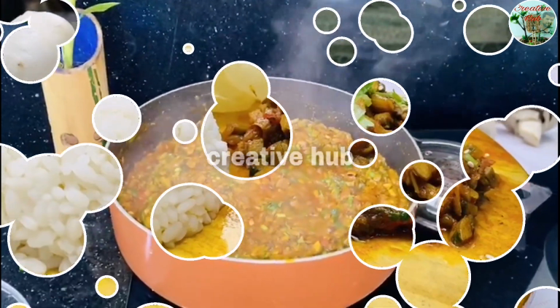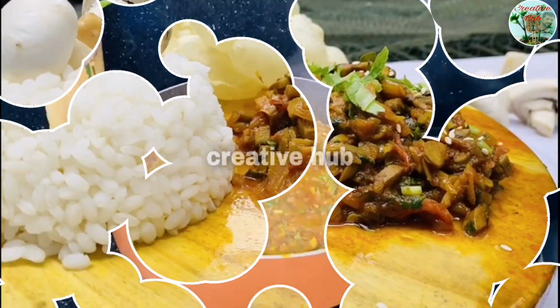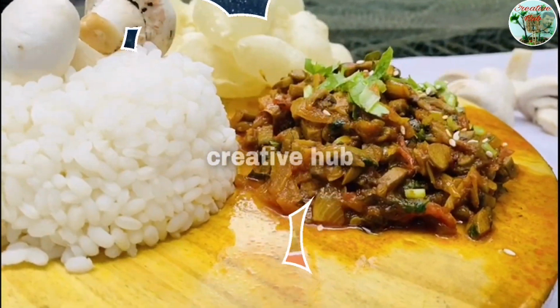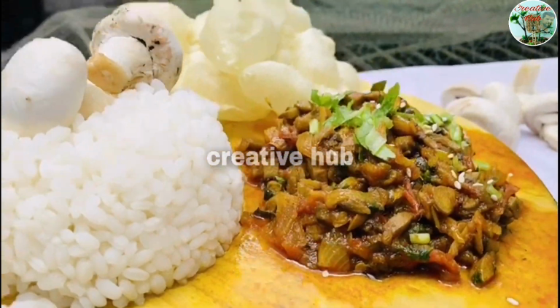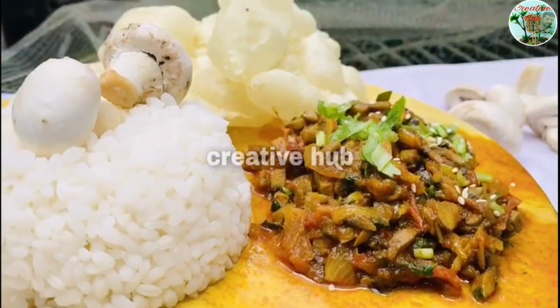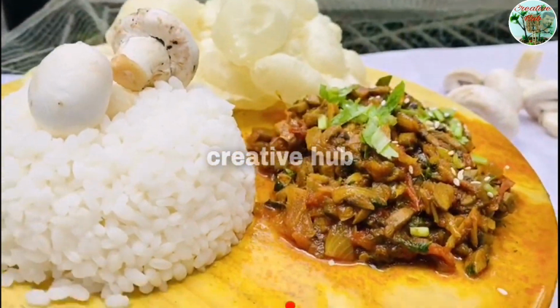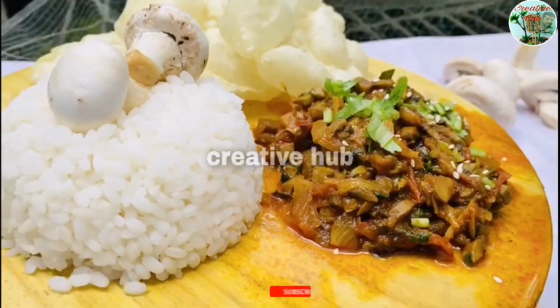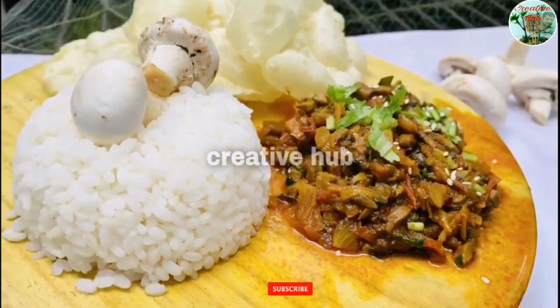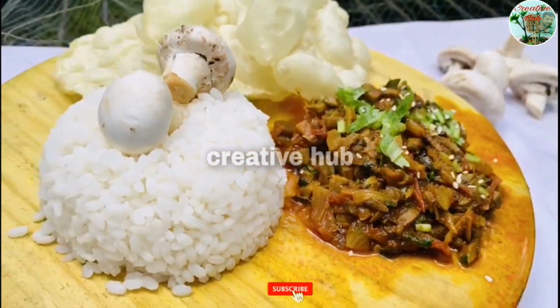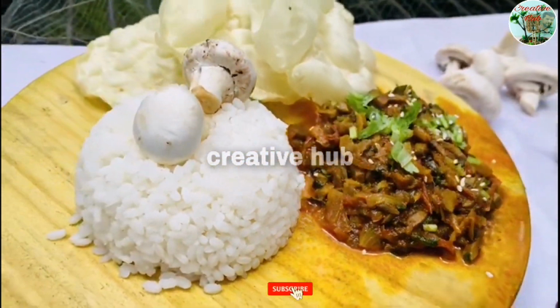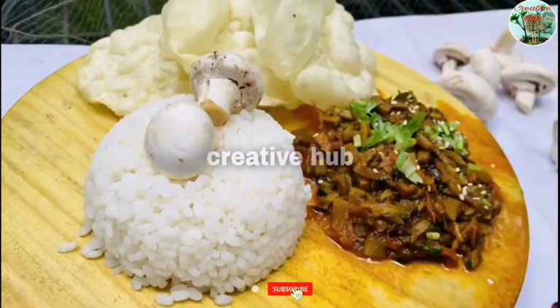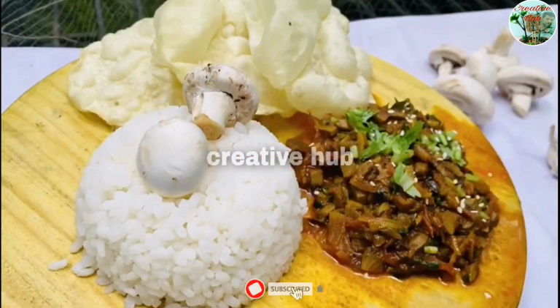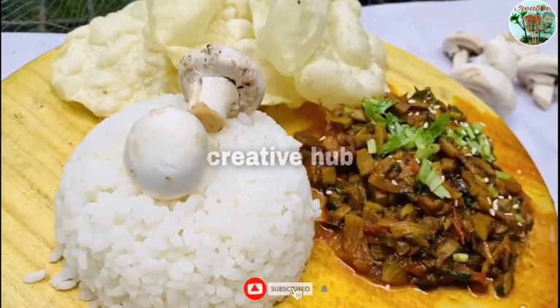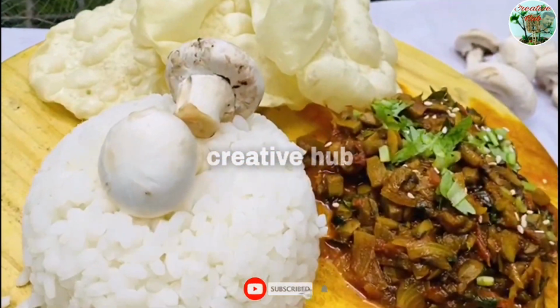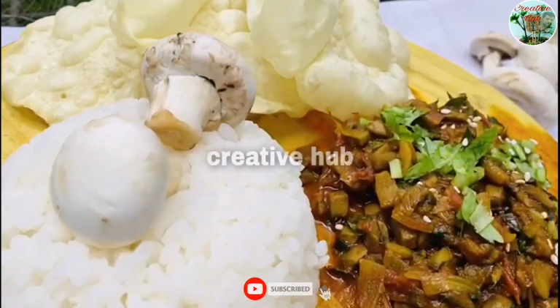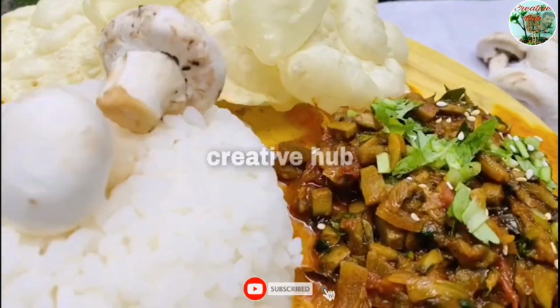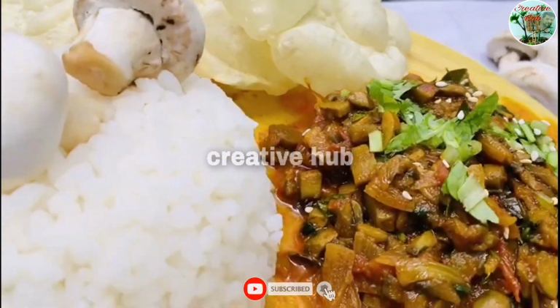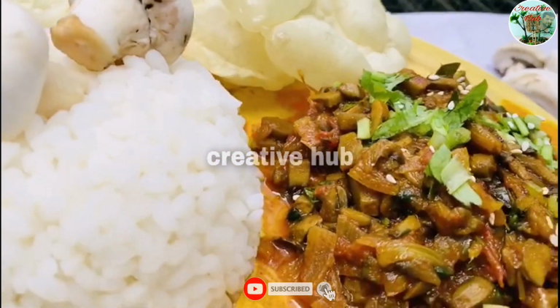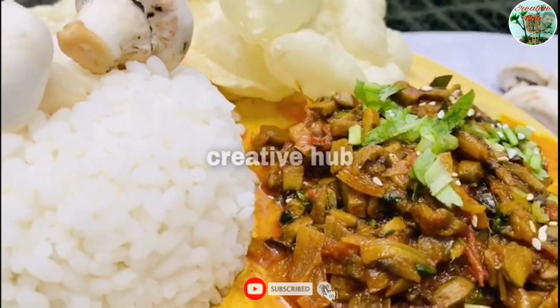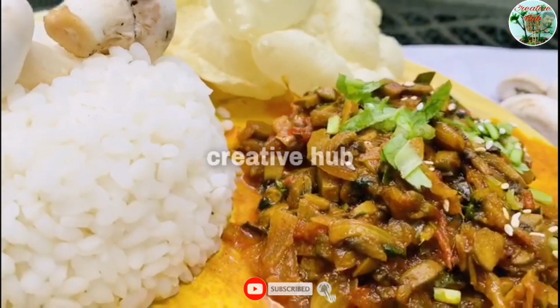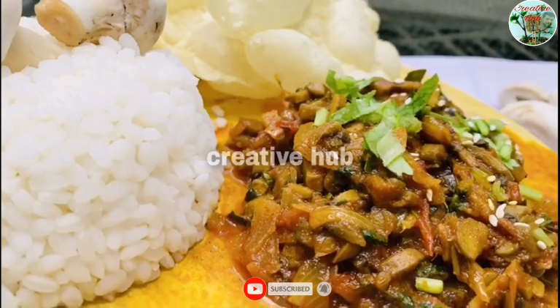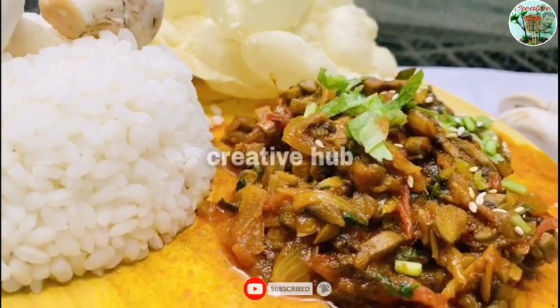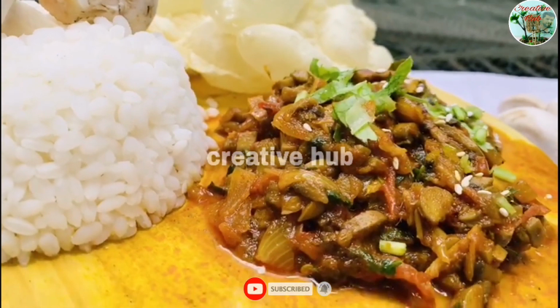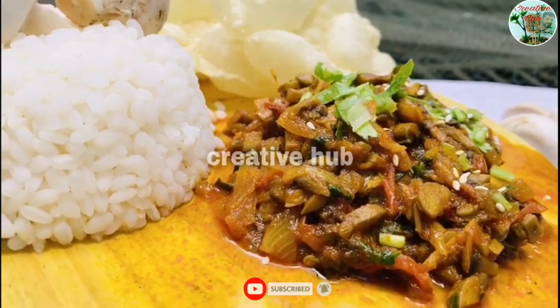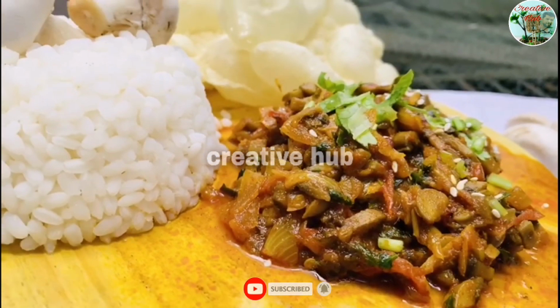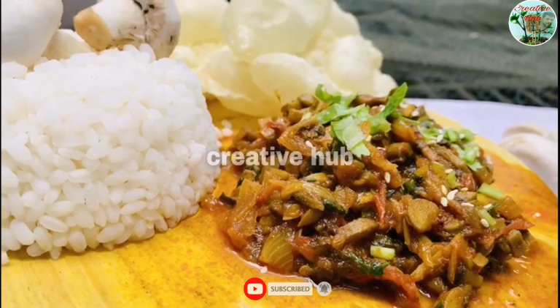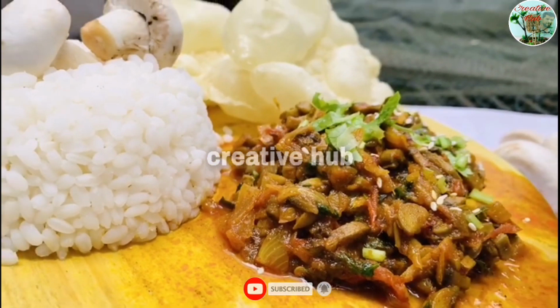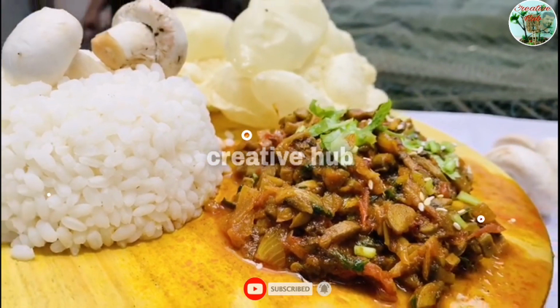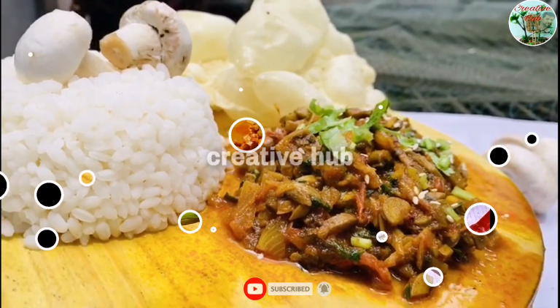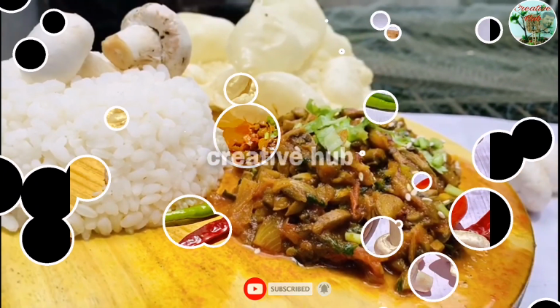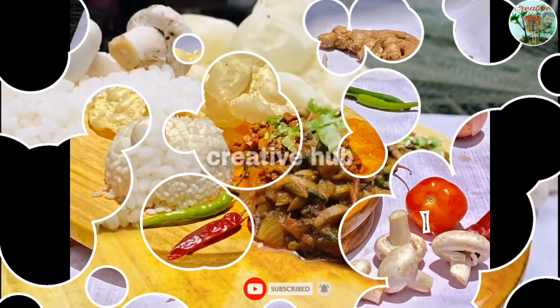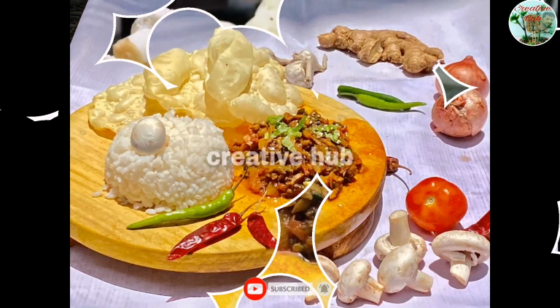Please like this video. See you in the next video. Goodbye!